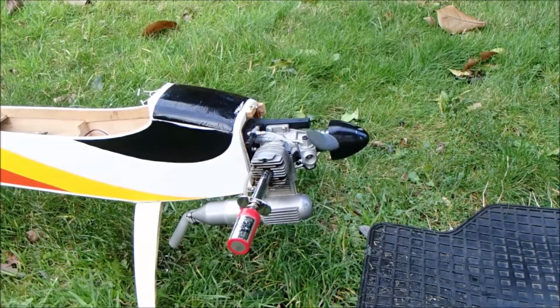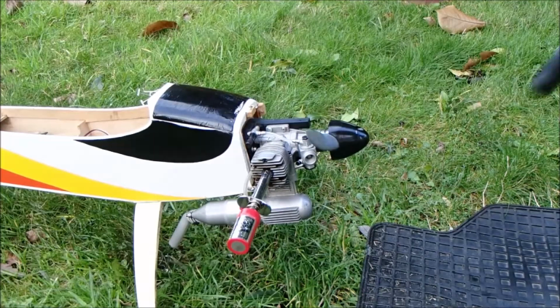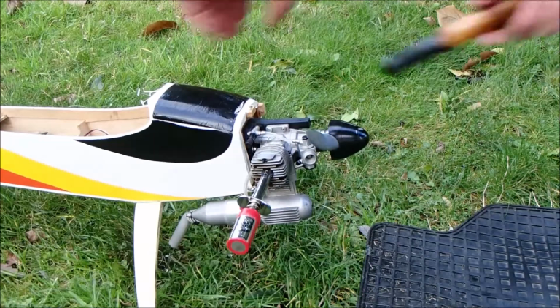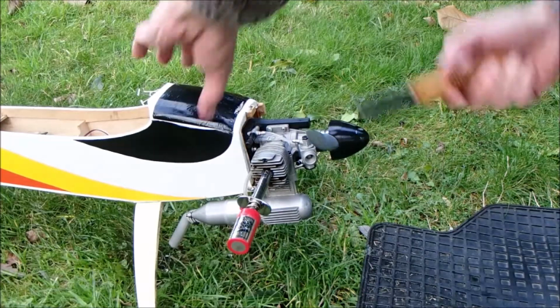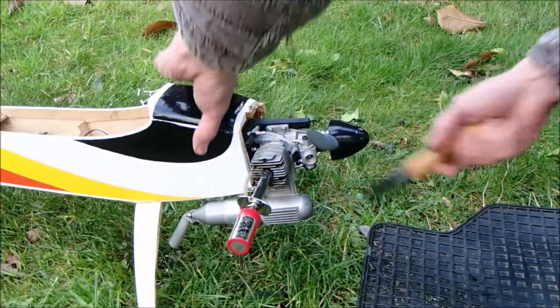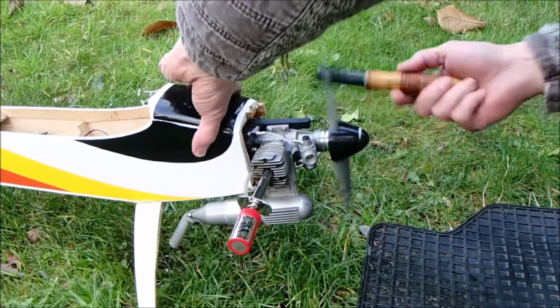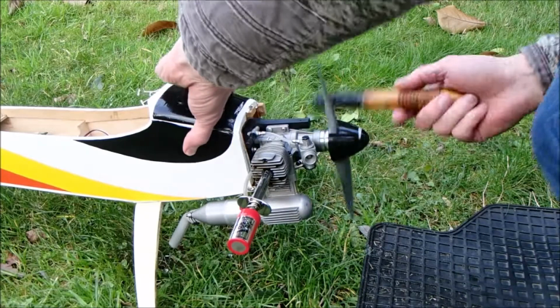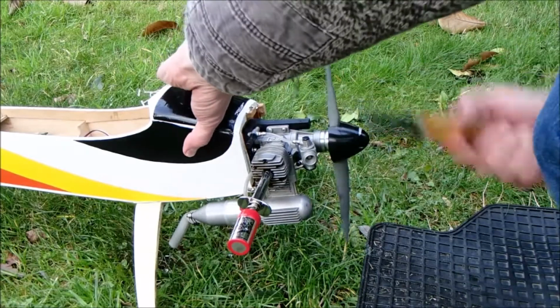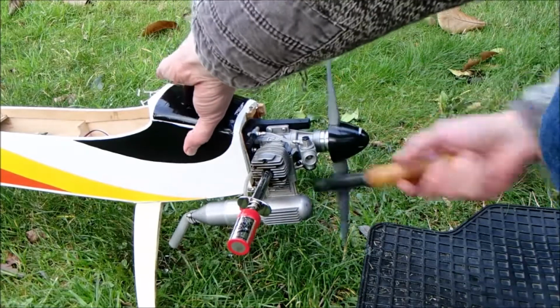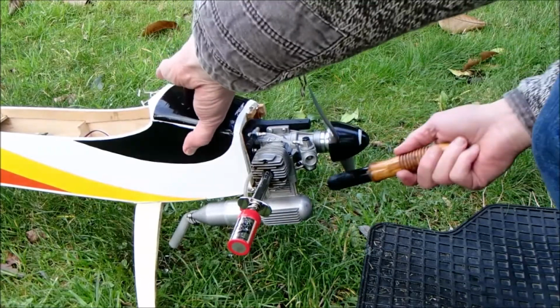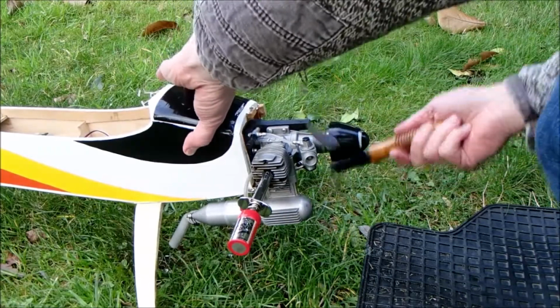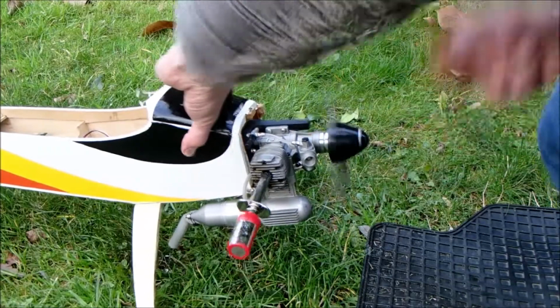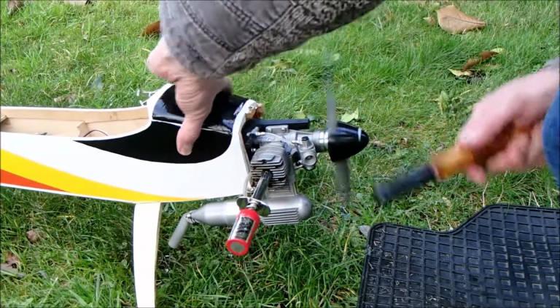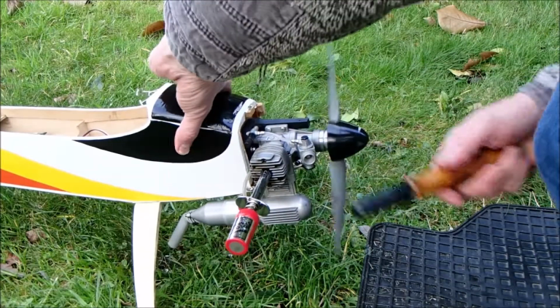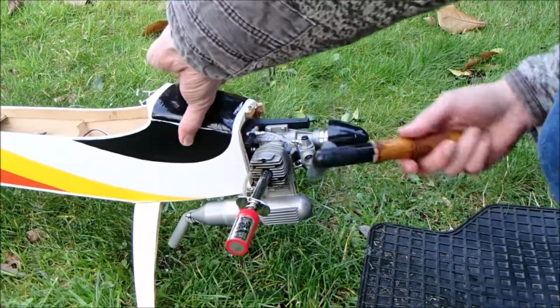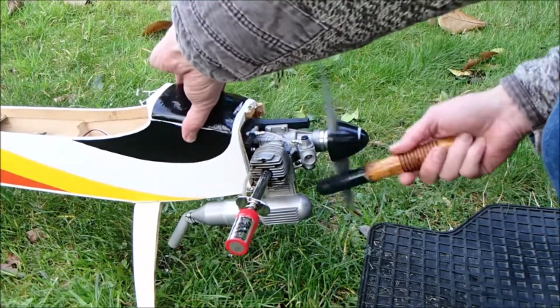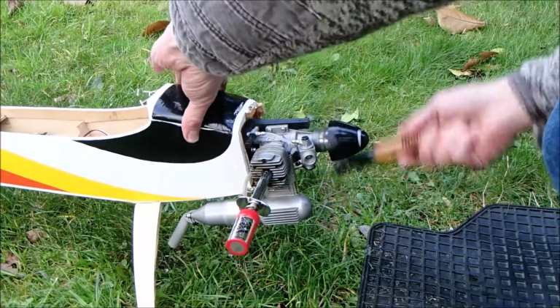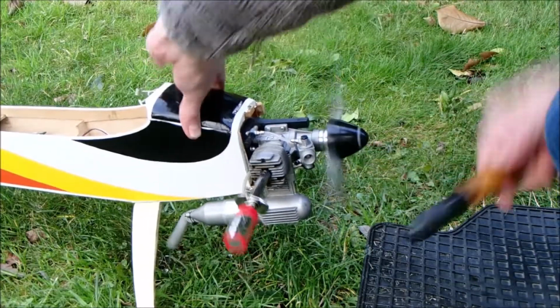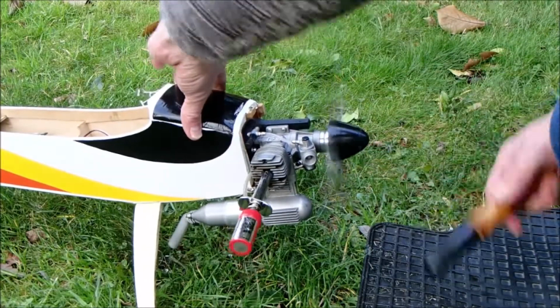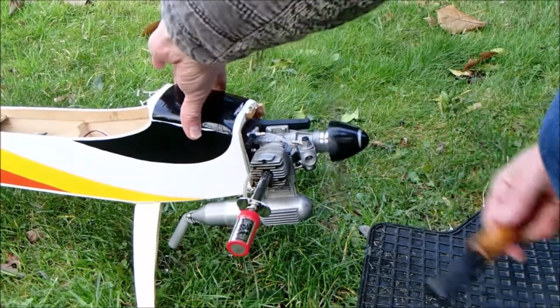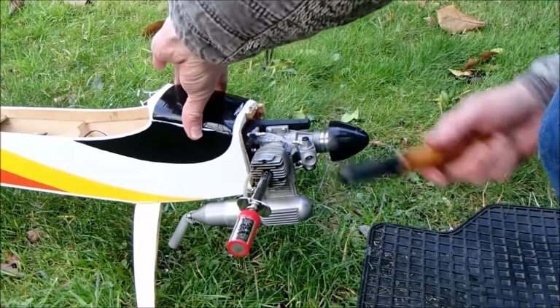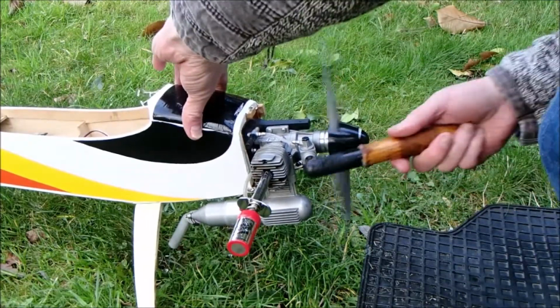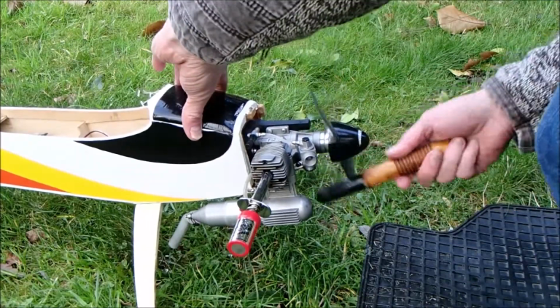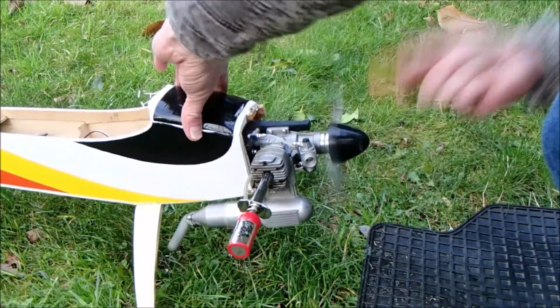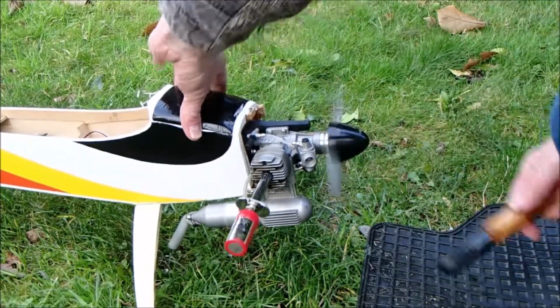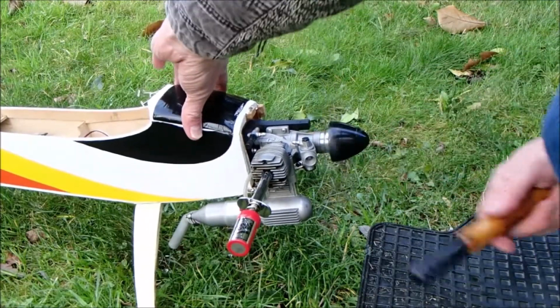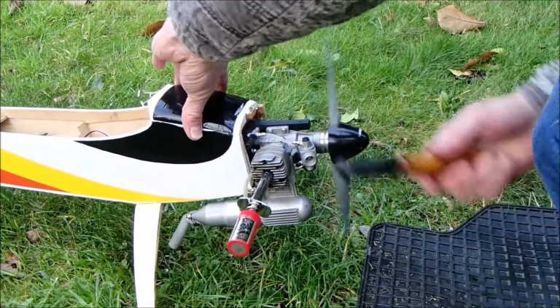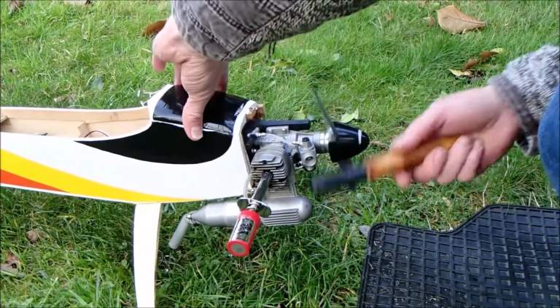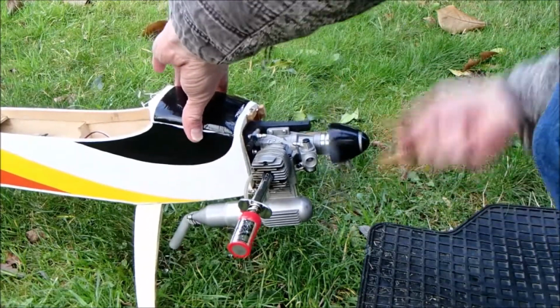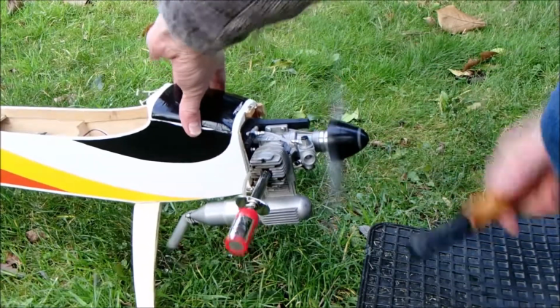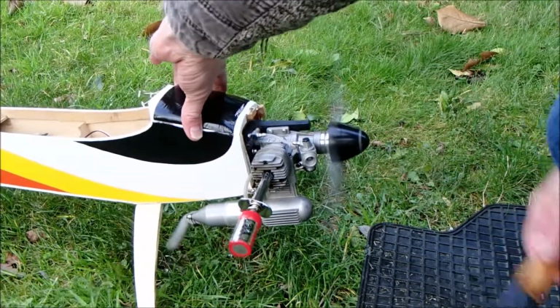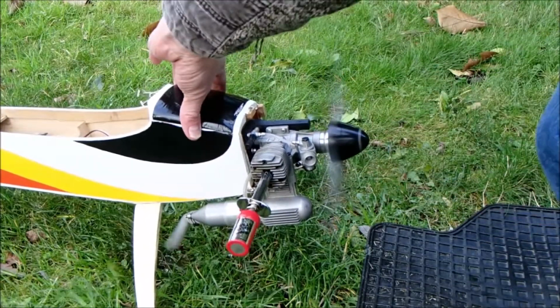After half a tank, I let the engine cool and then run it up and tuned it properly.